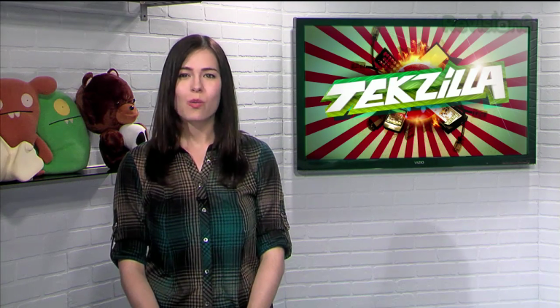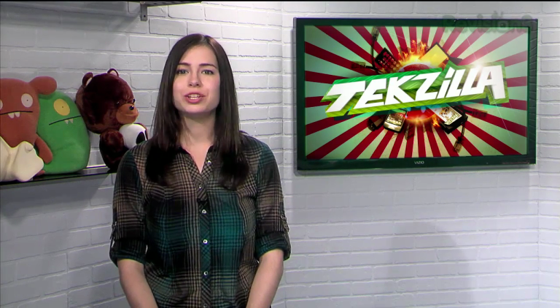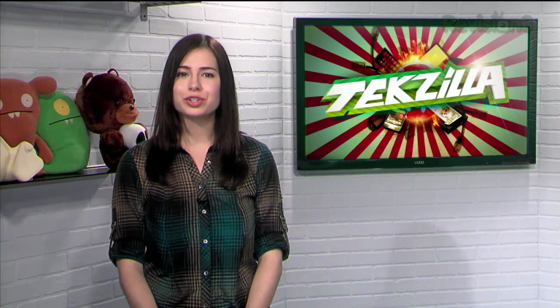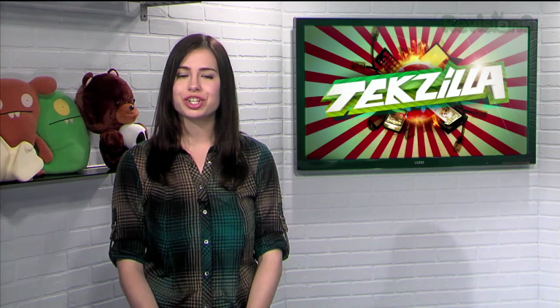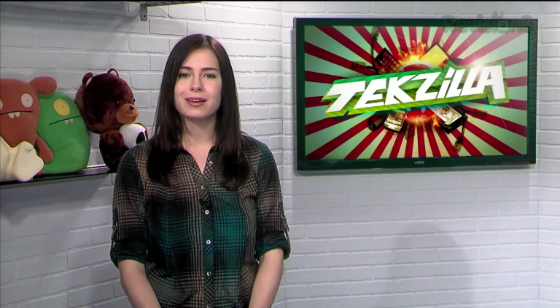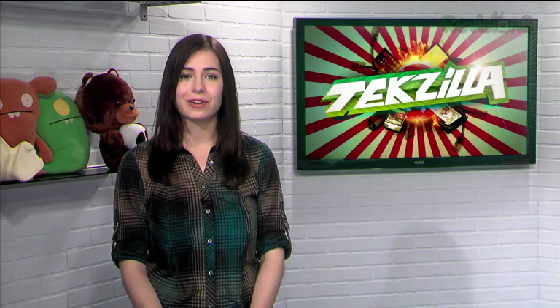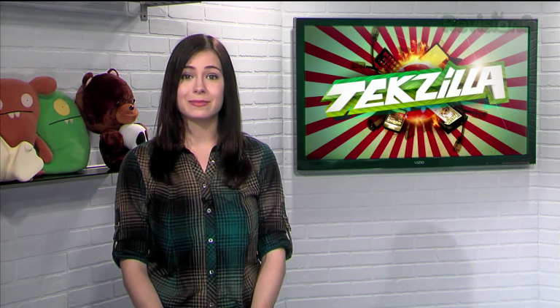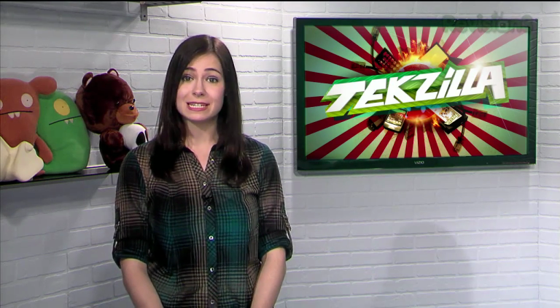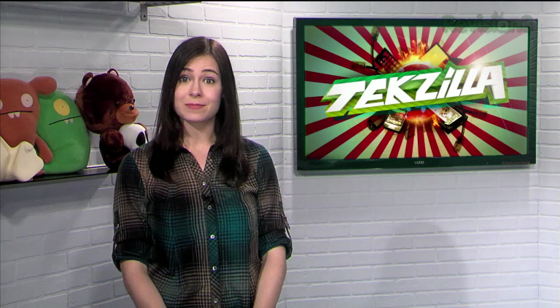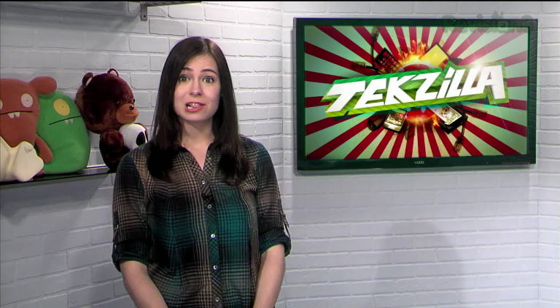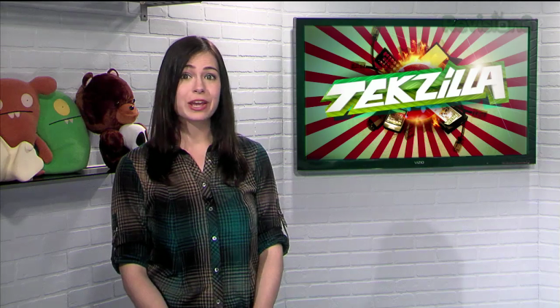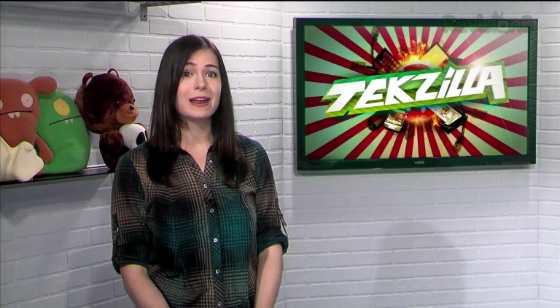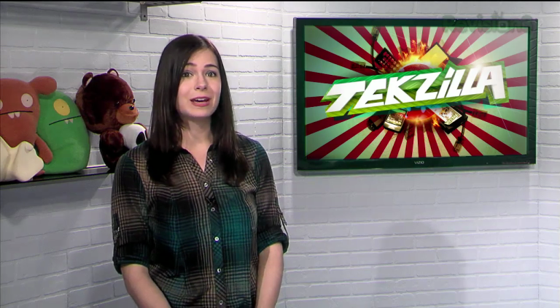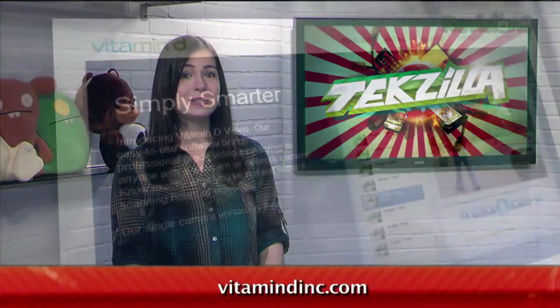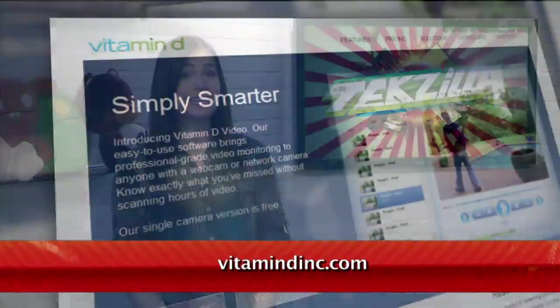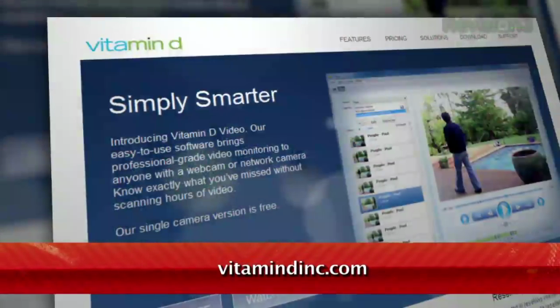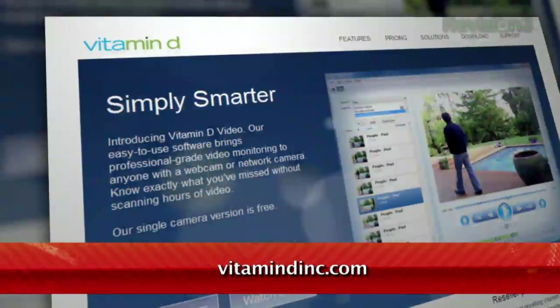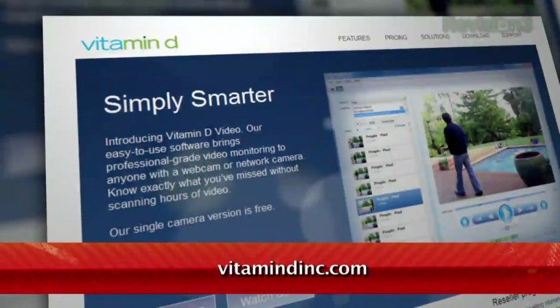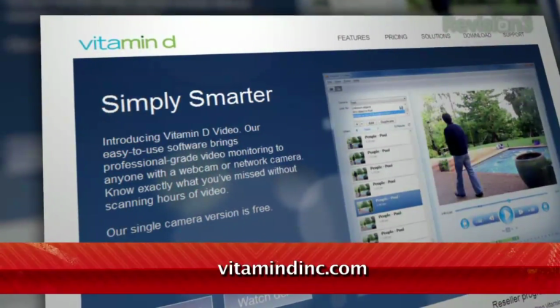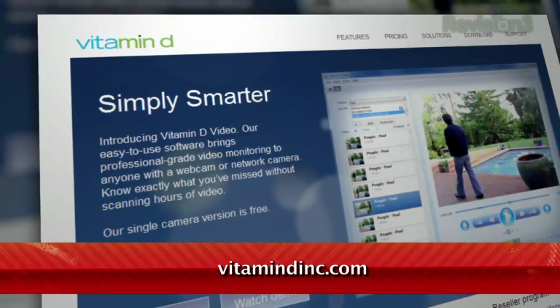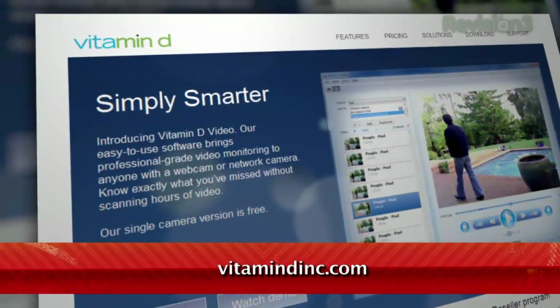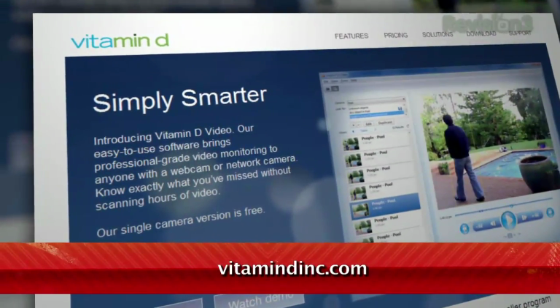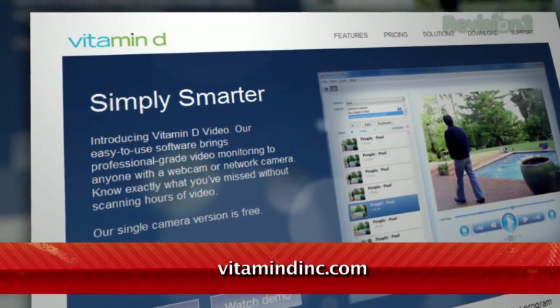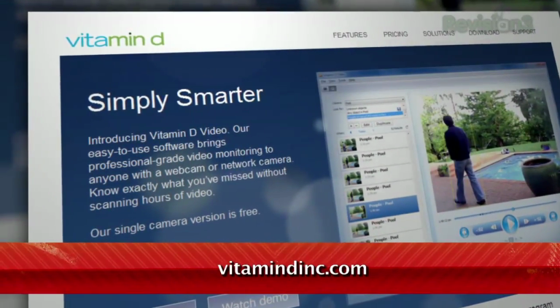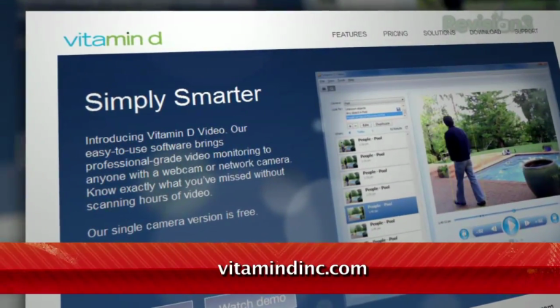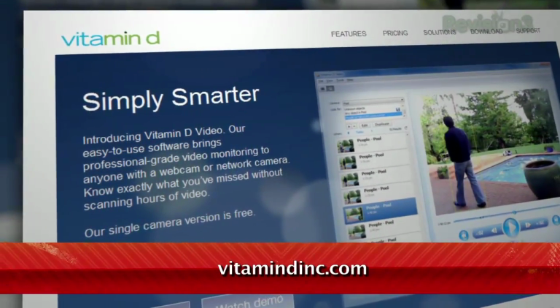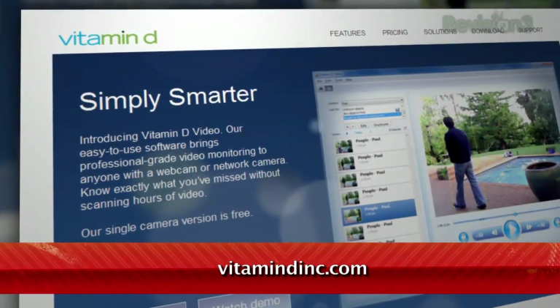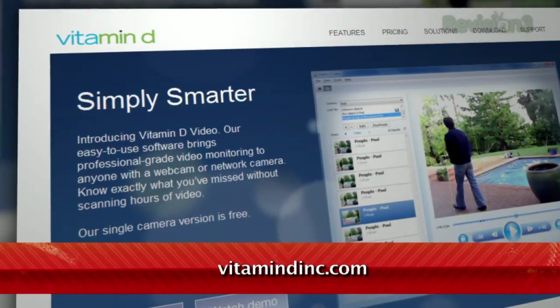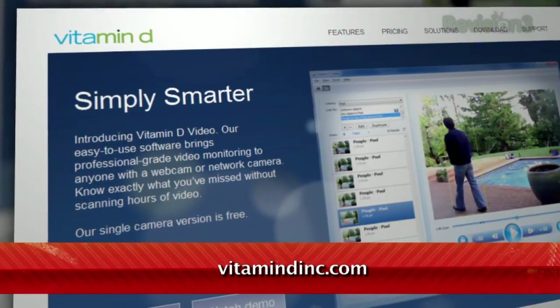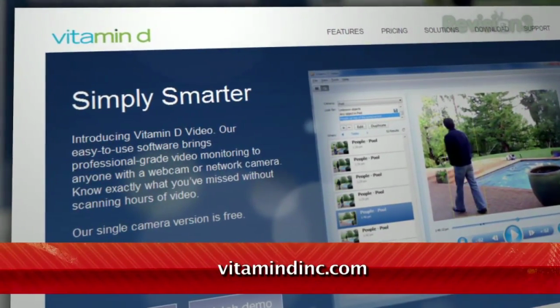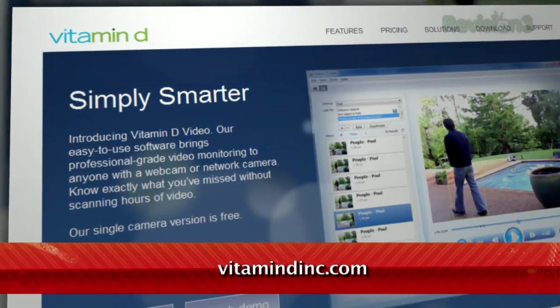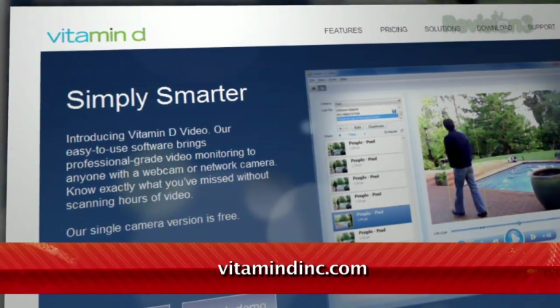Well, you should check out Vitamin D, located at vitamindinc.com, and it works with both Windows PCs and Macs.